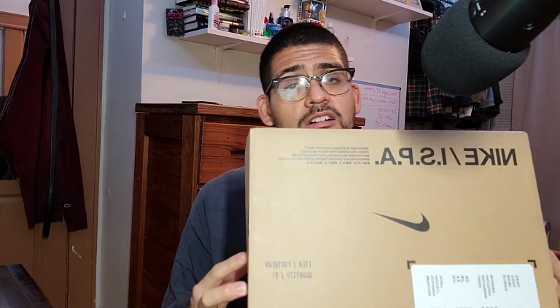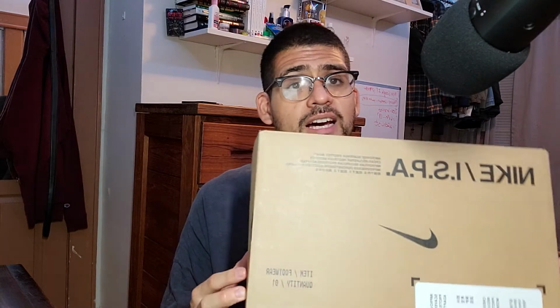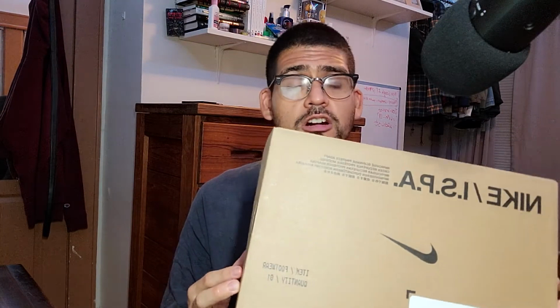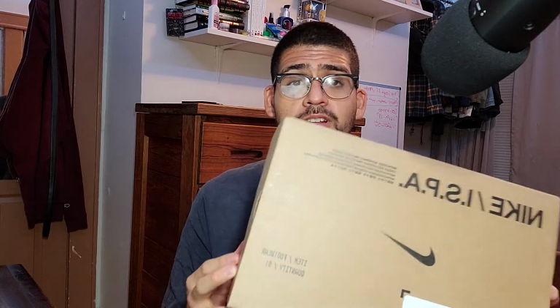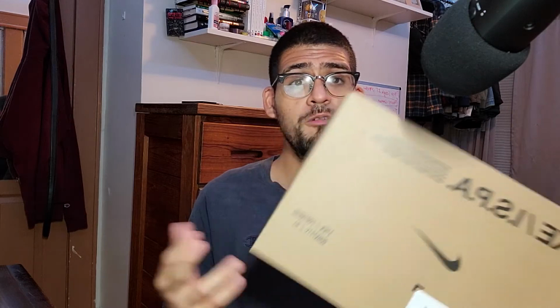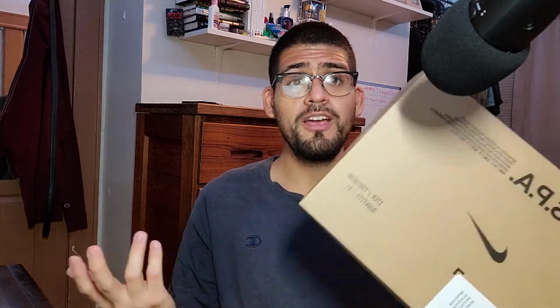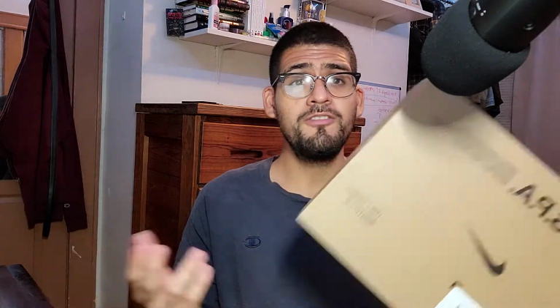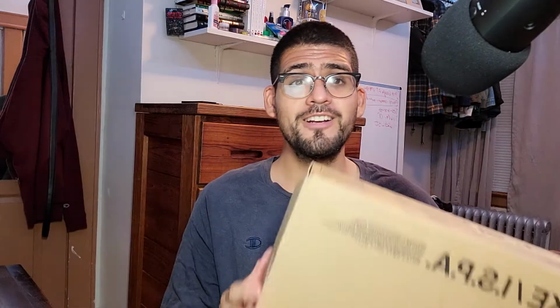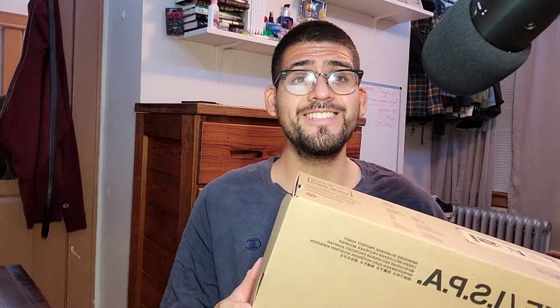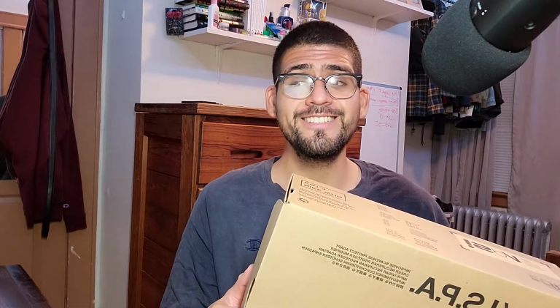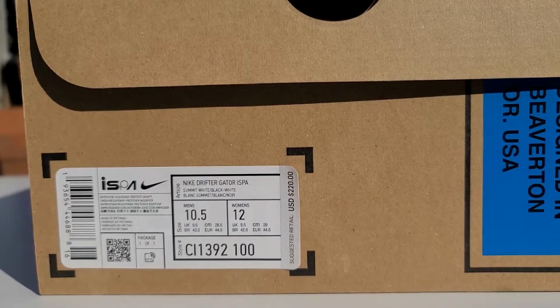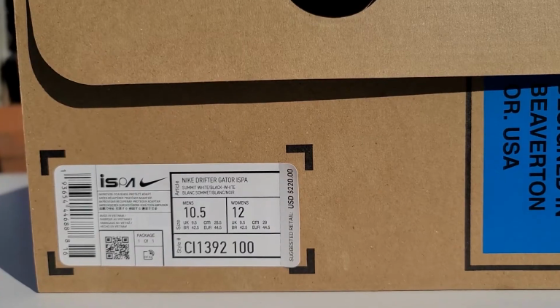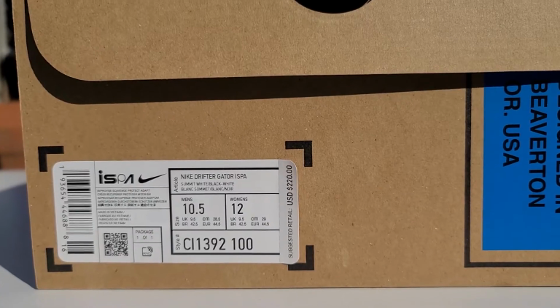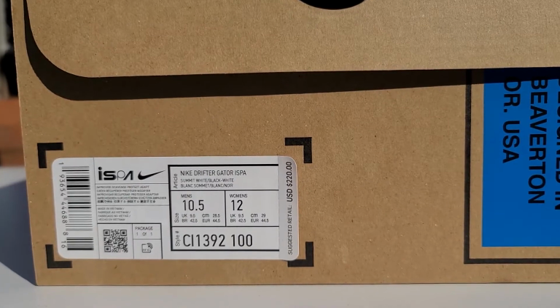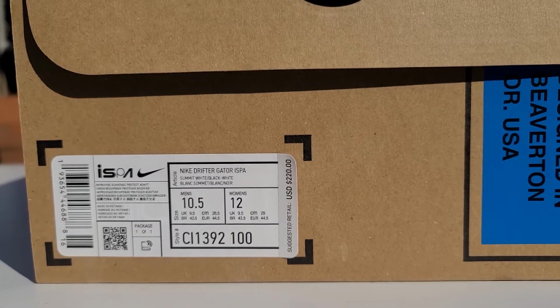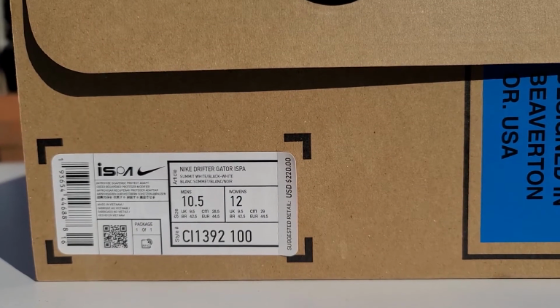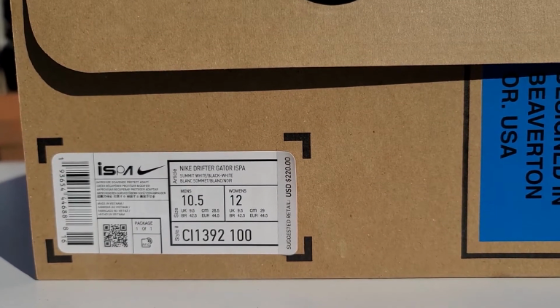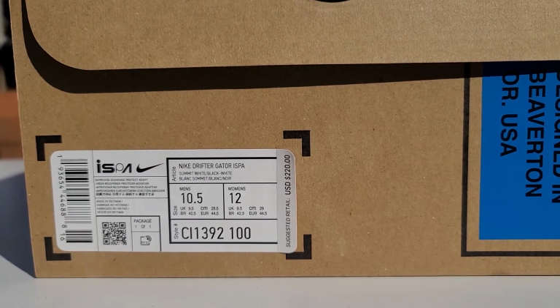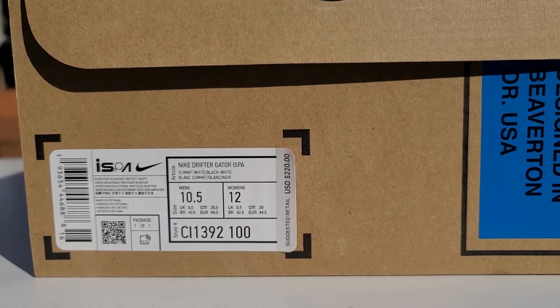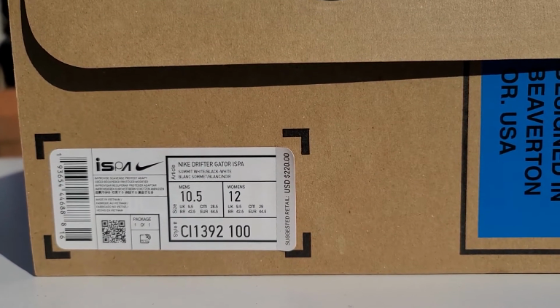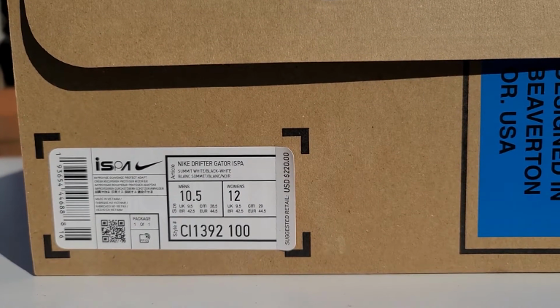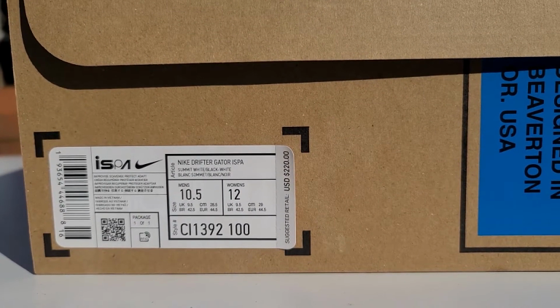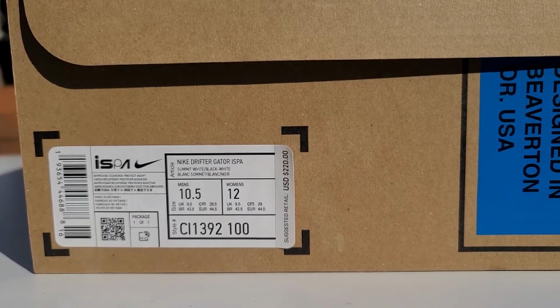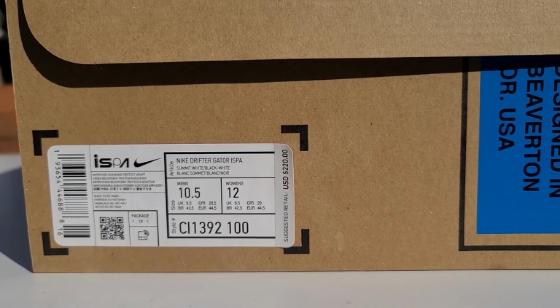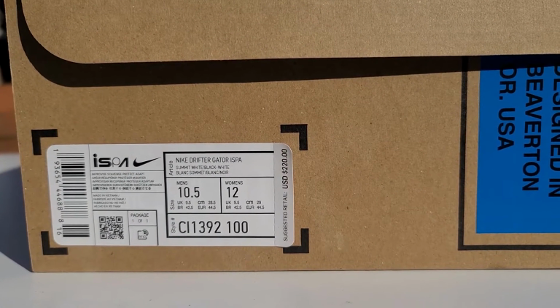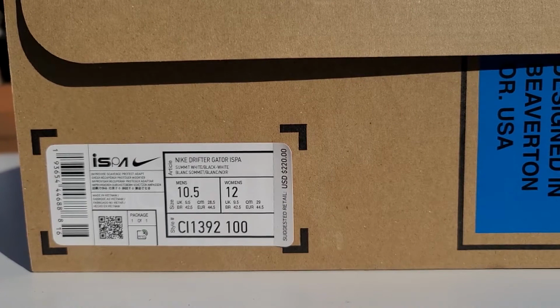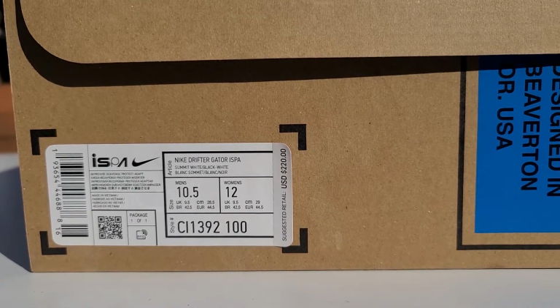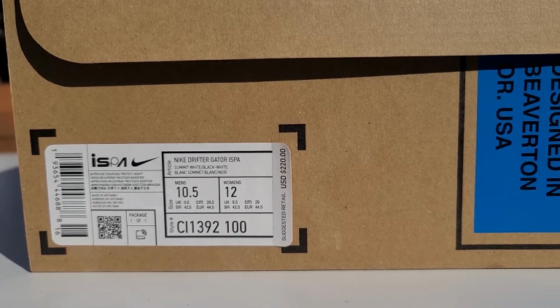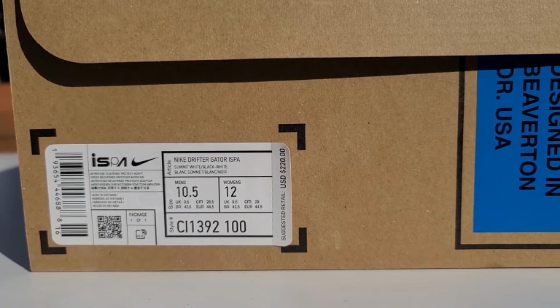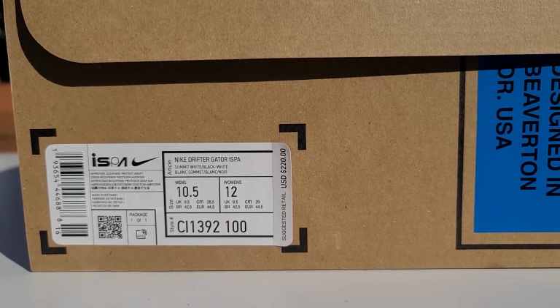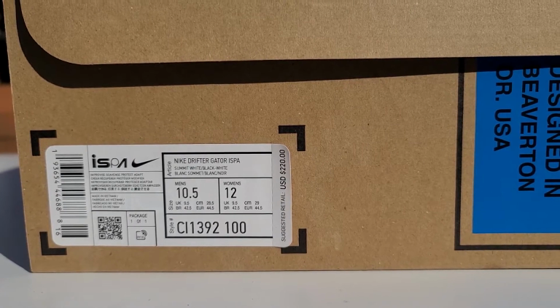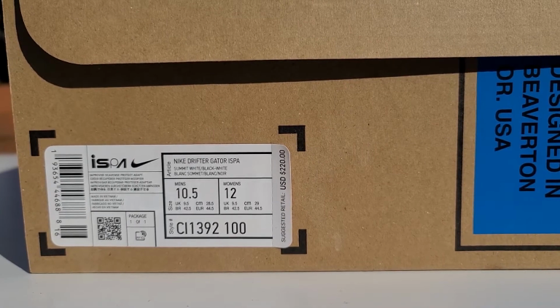Either that or I'm just looking way too far into it. If you take a look at the tag on the side of the box, you can see the official color of the shoe is Stomach White, Black and White.